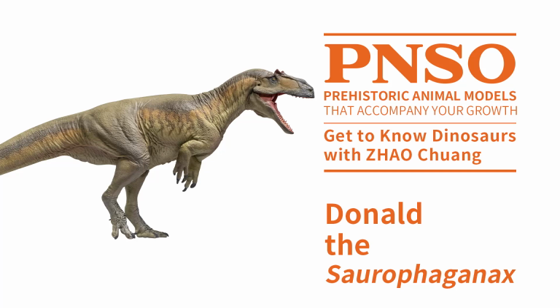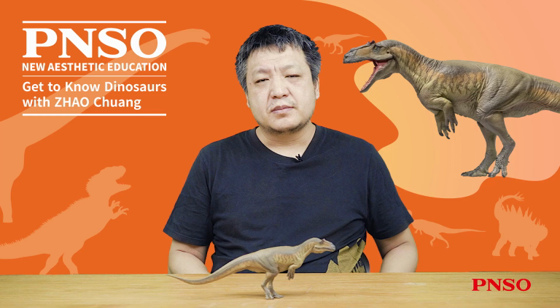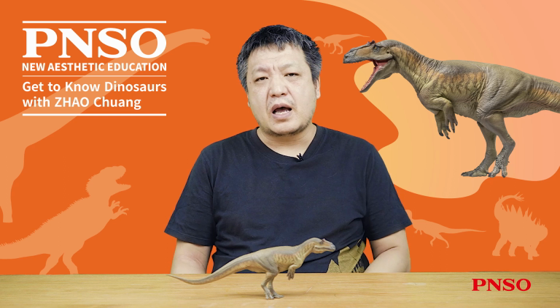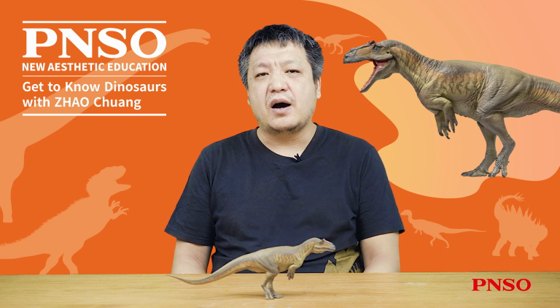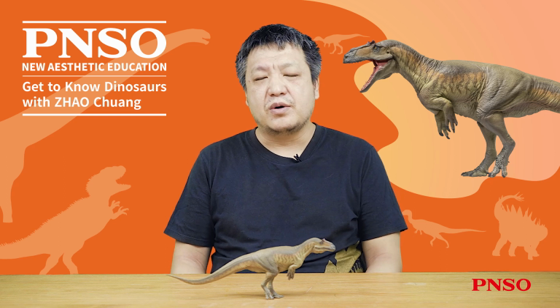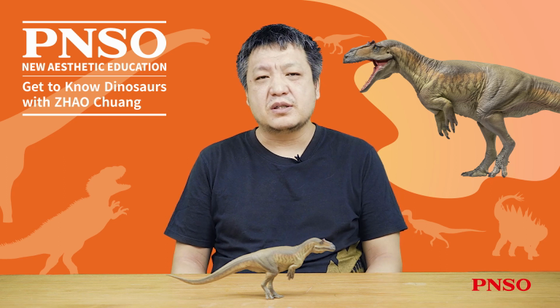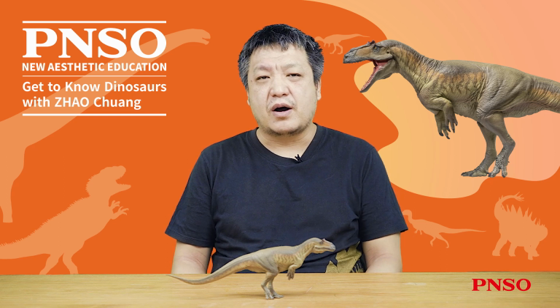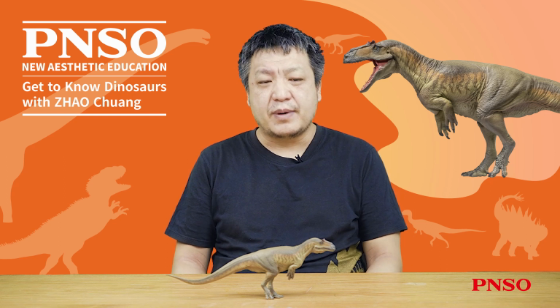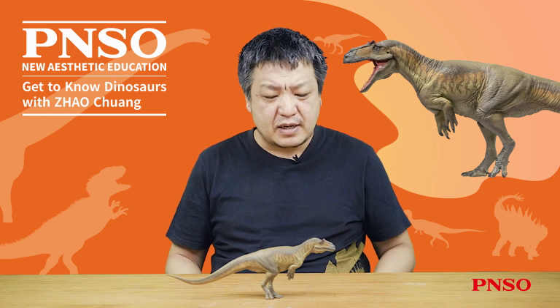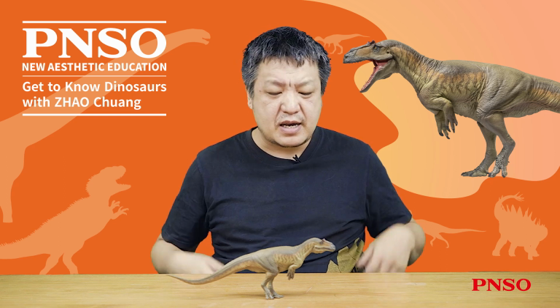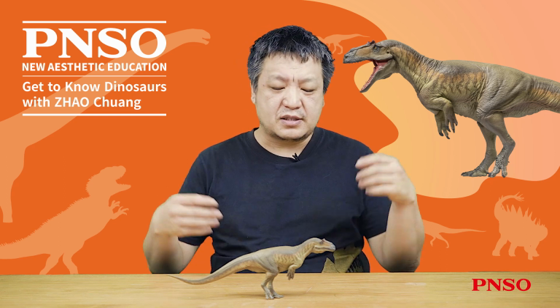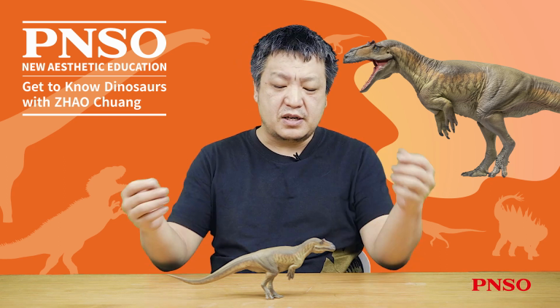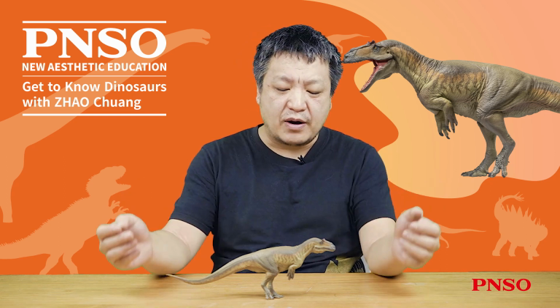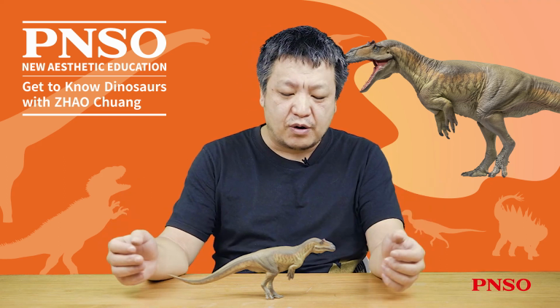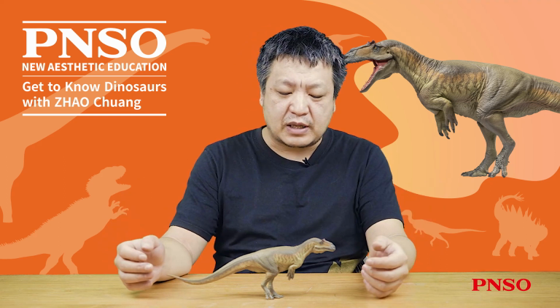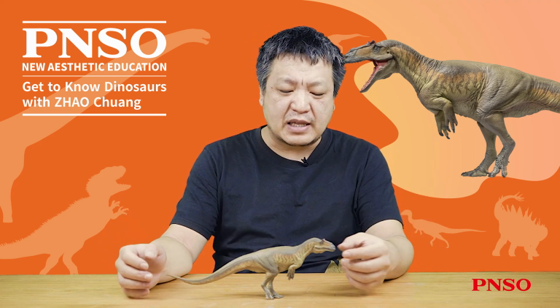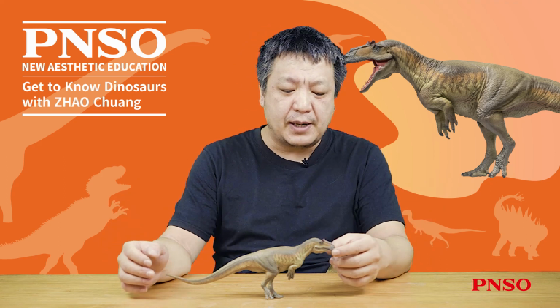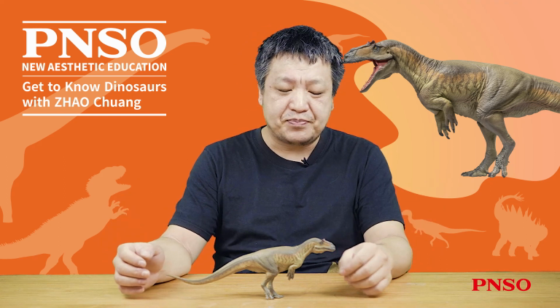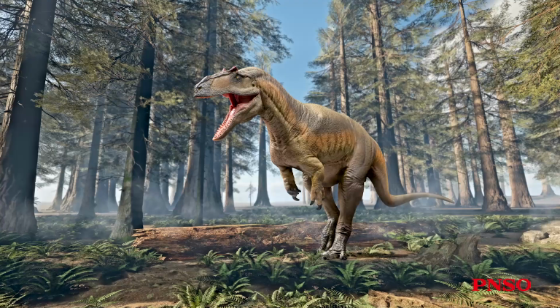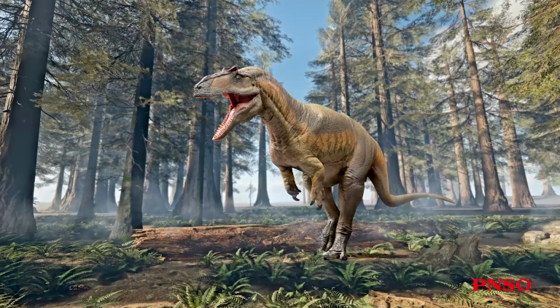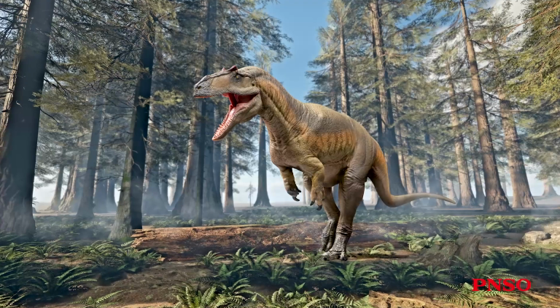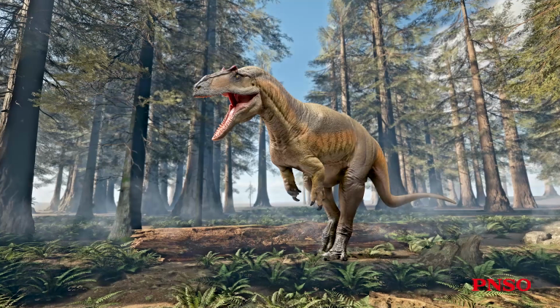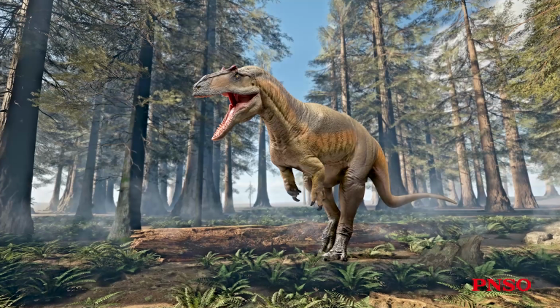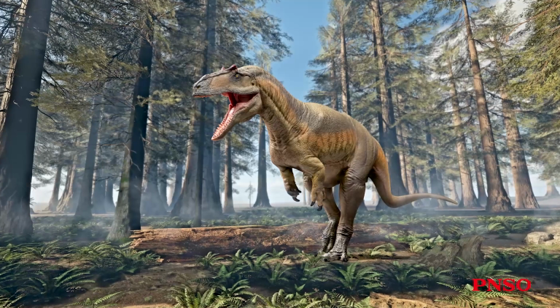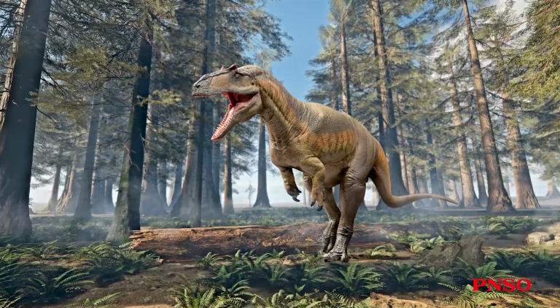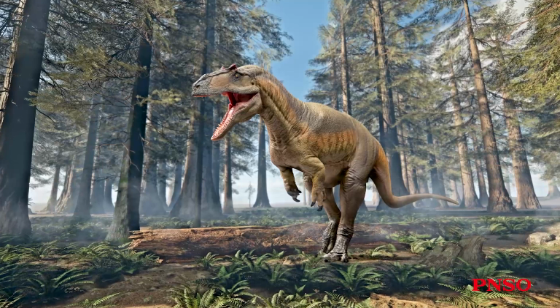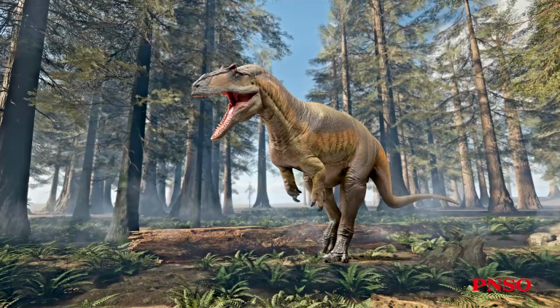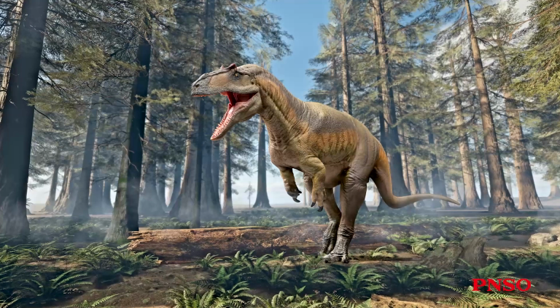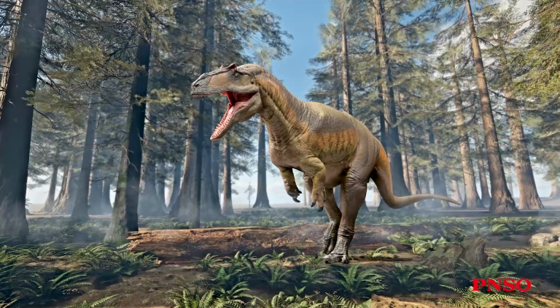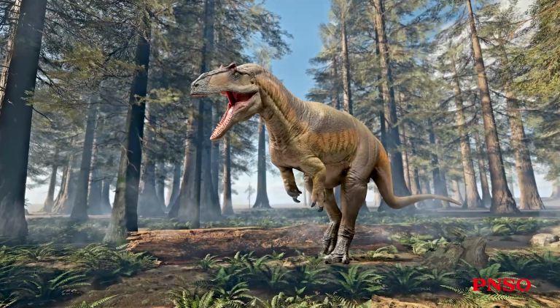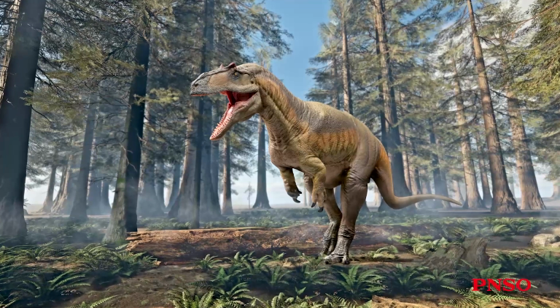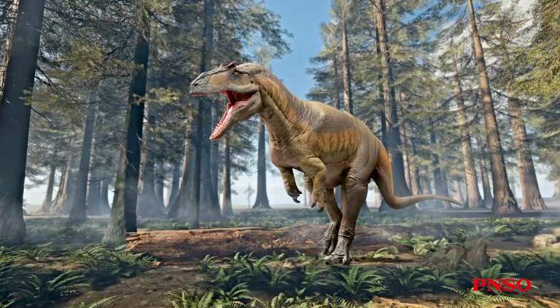Hello, everyone. I am Zhao Chuan. Today, let's talk about Donald the Saurophaganax.